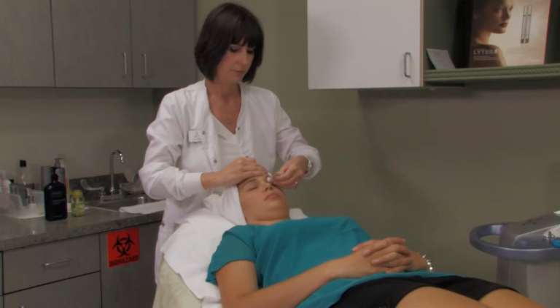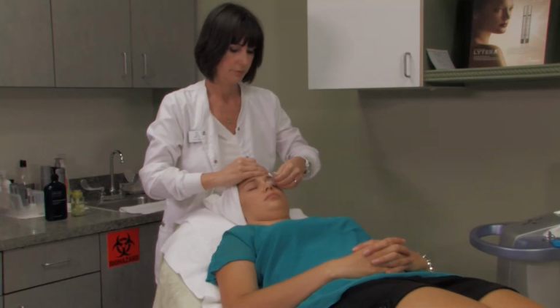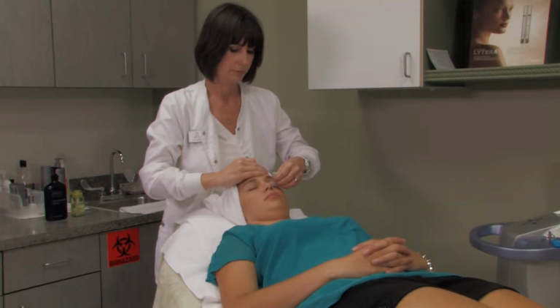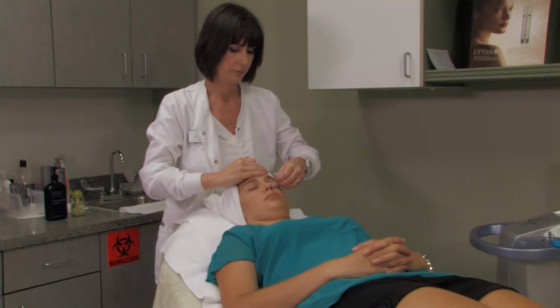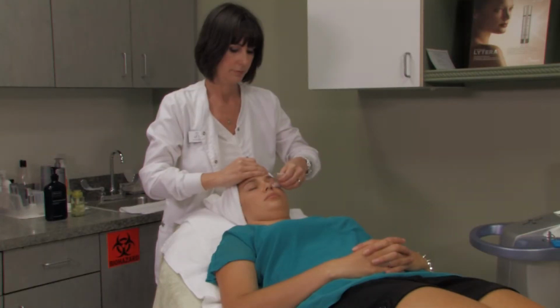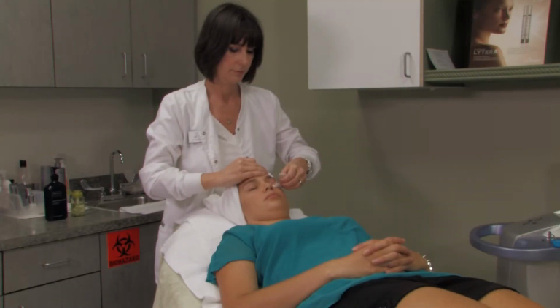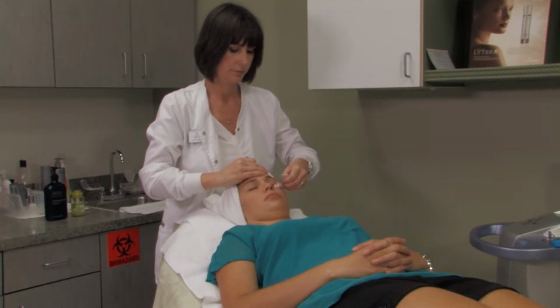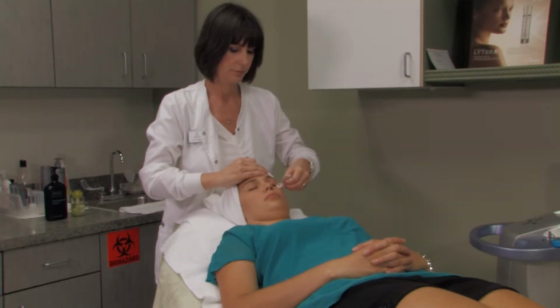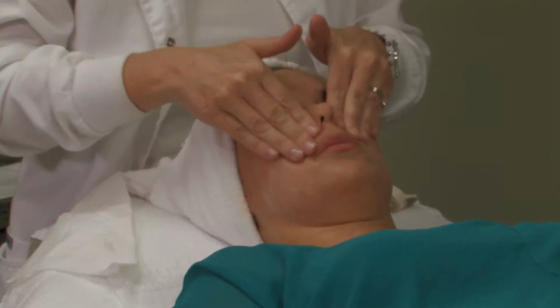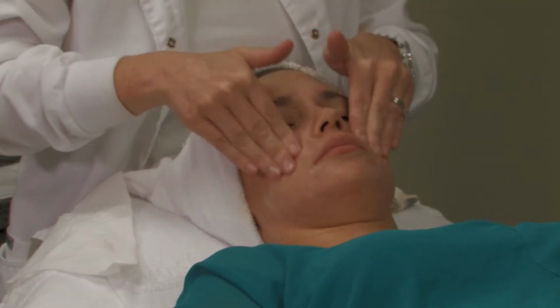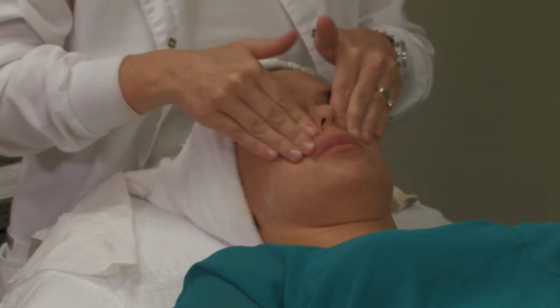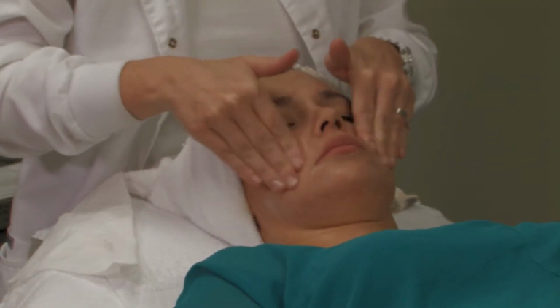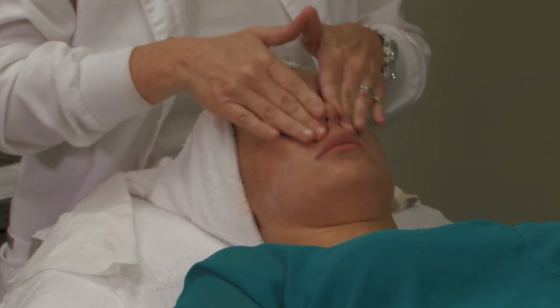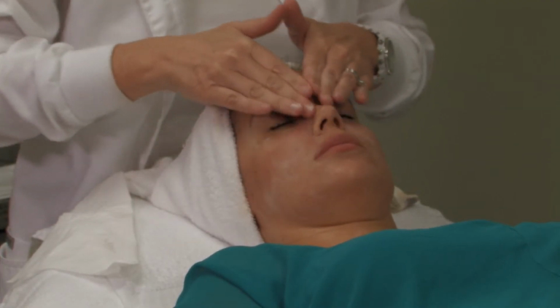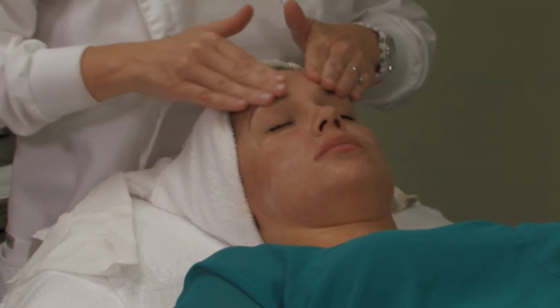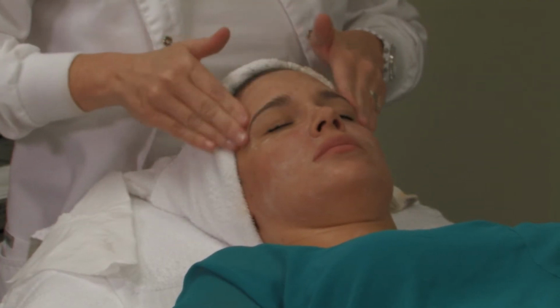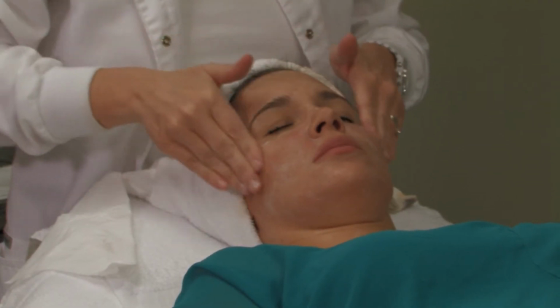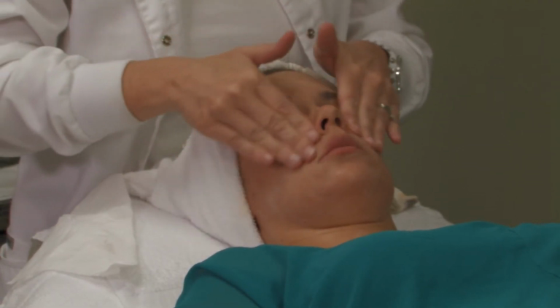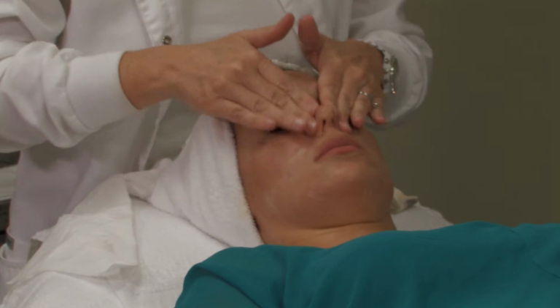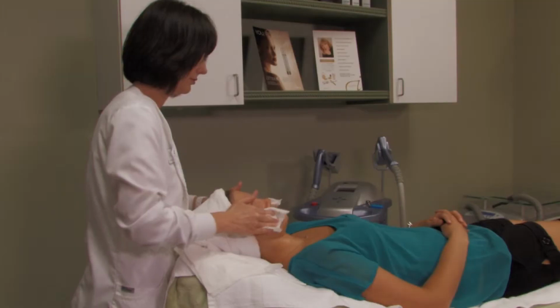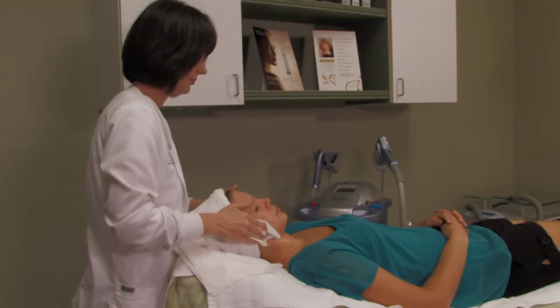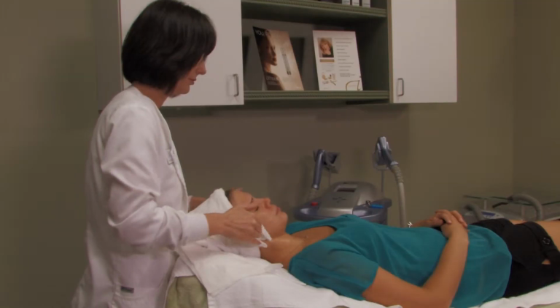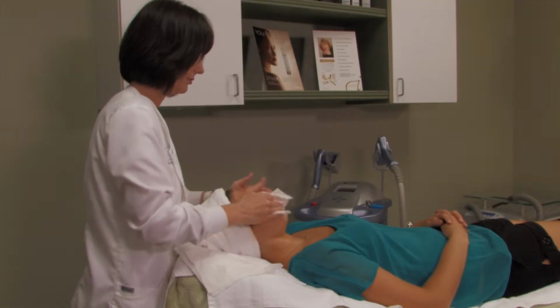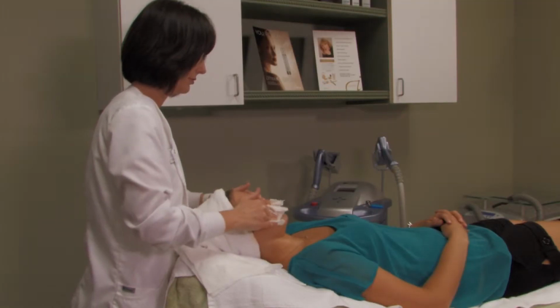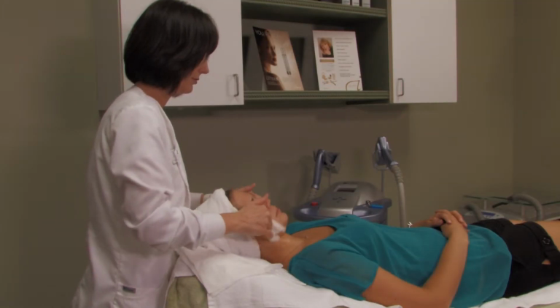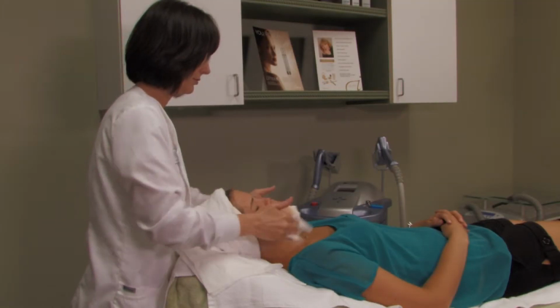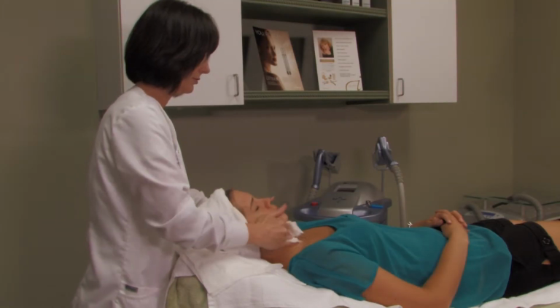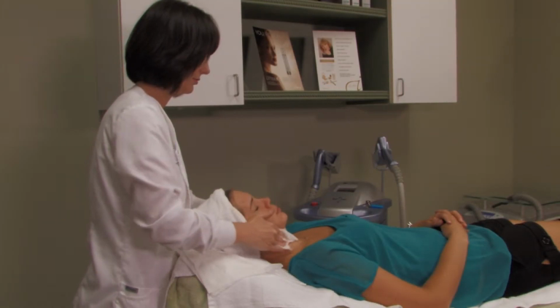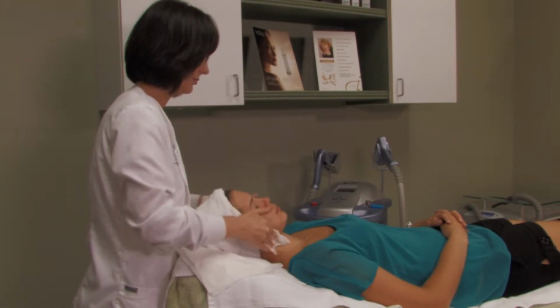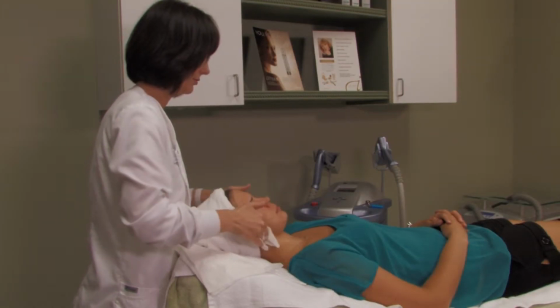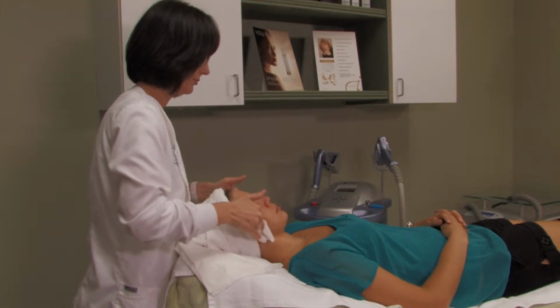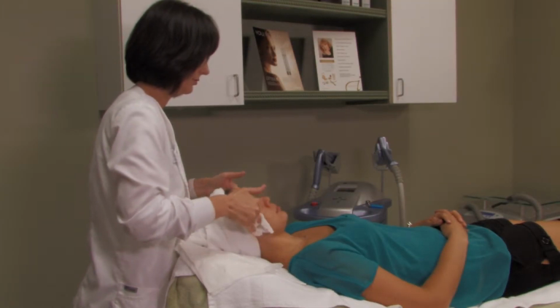Experience deep pore cleansing, exfoliation, steaming and extractions followed by an application of mask and moisturizer.